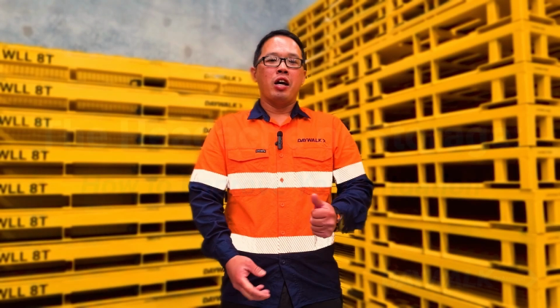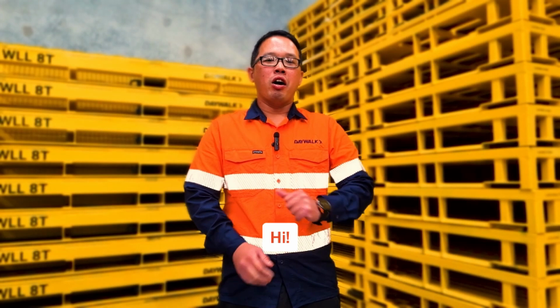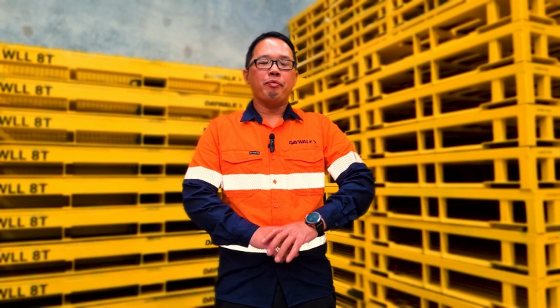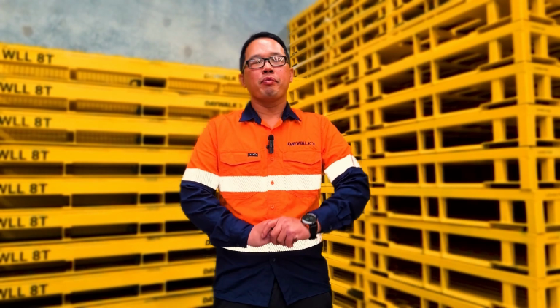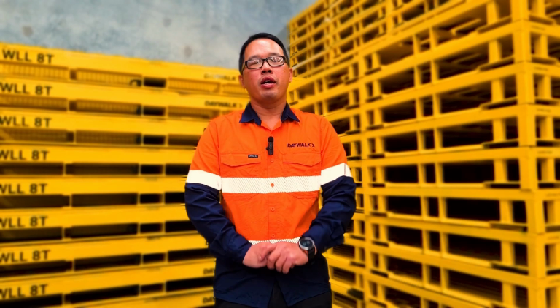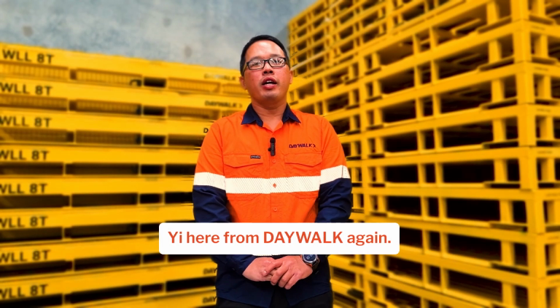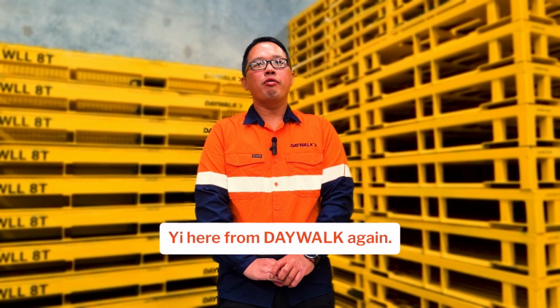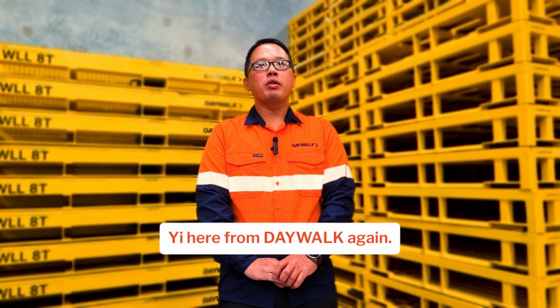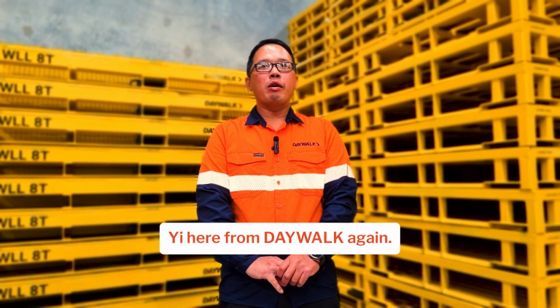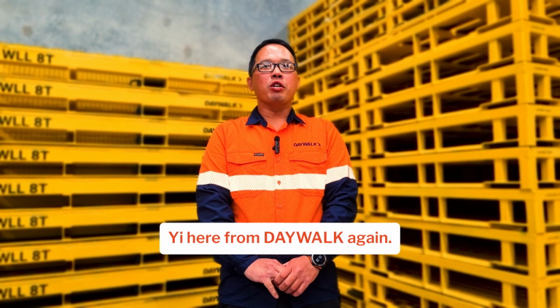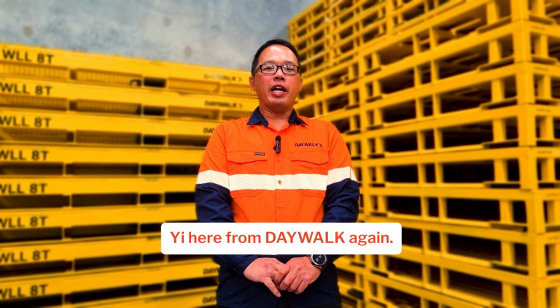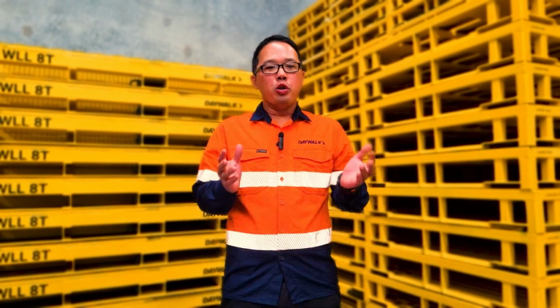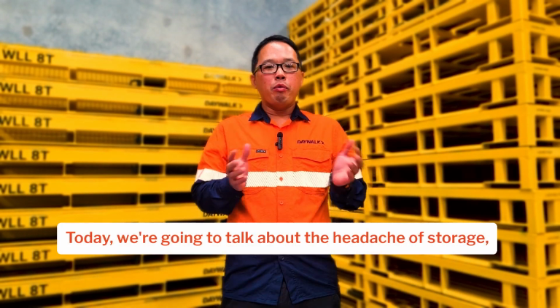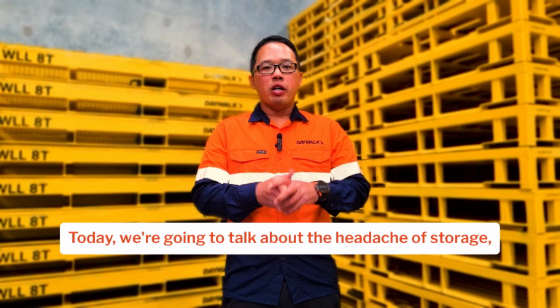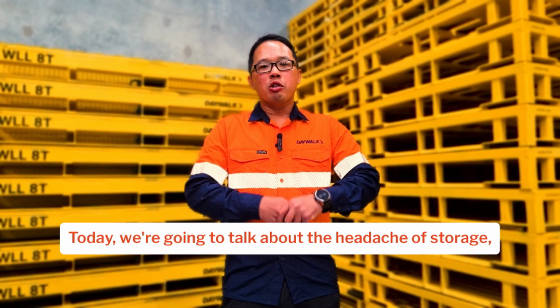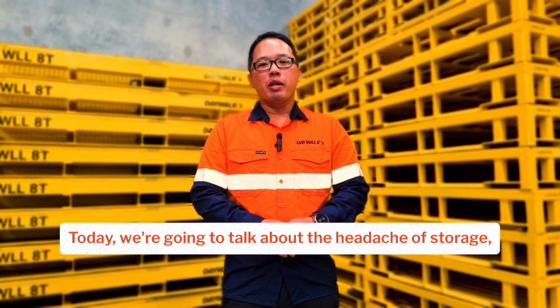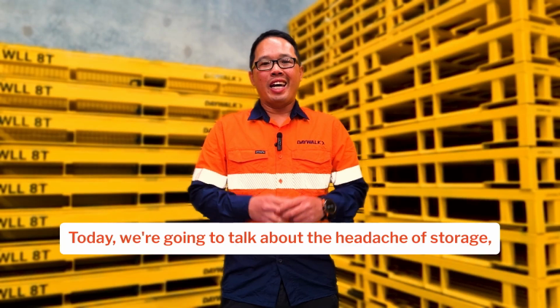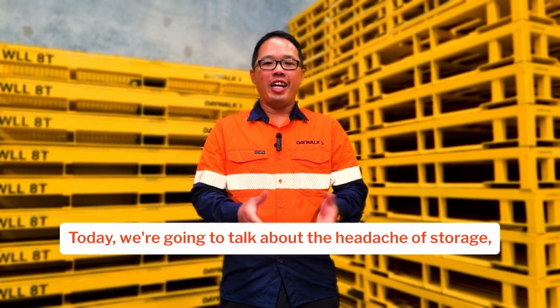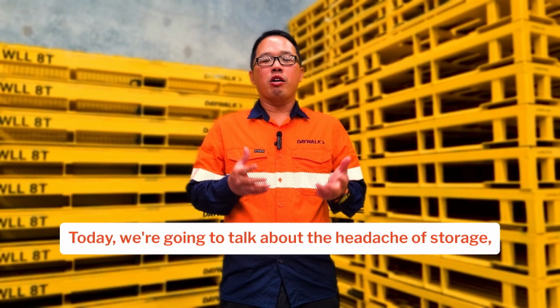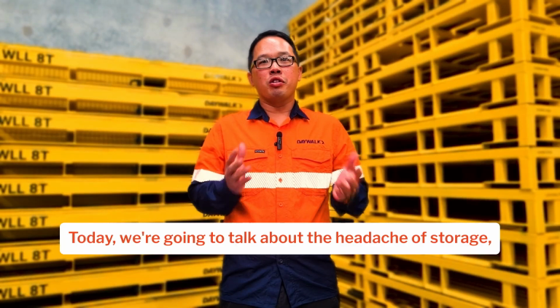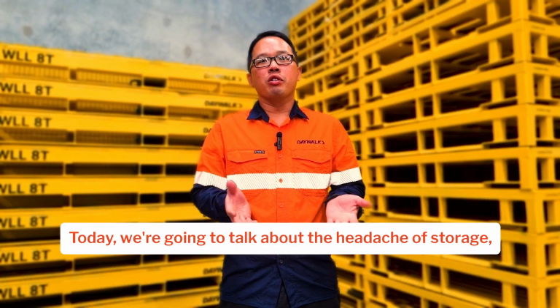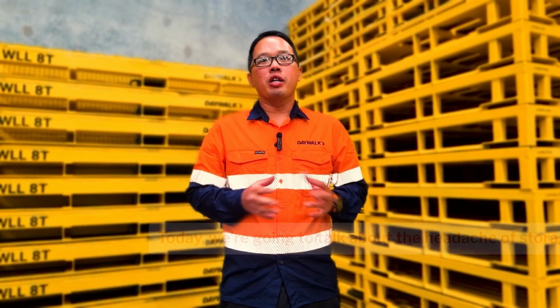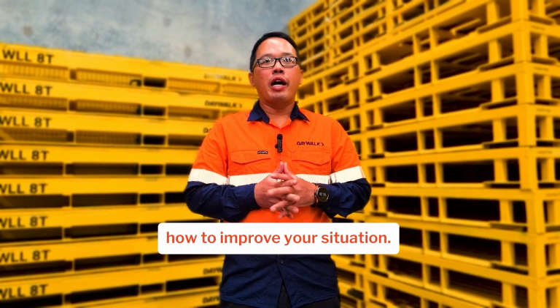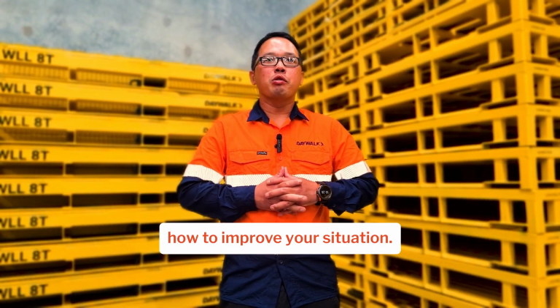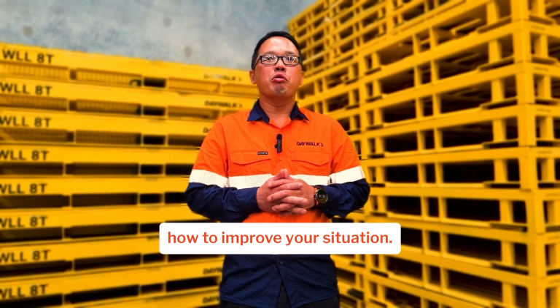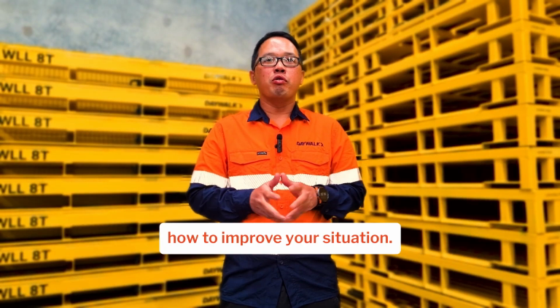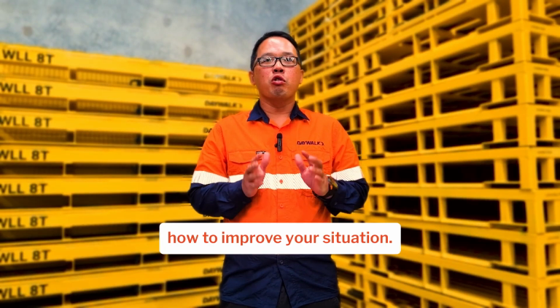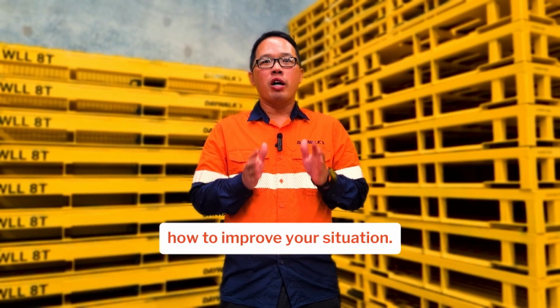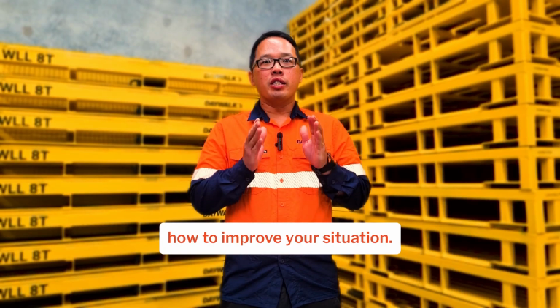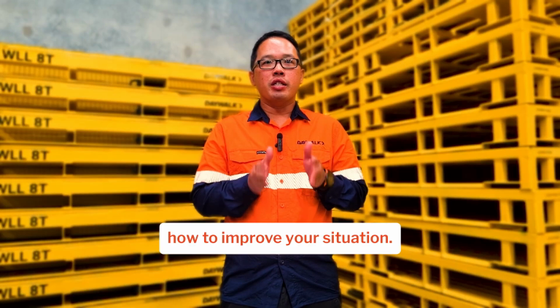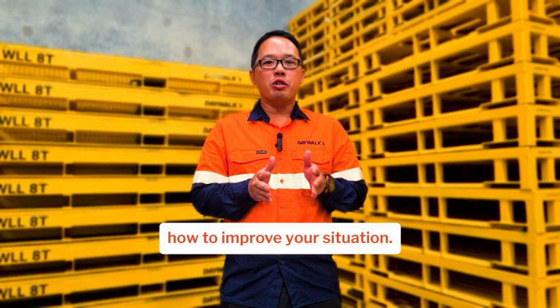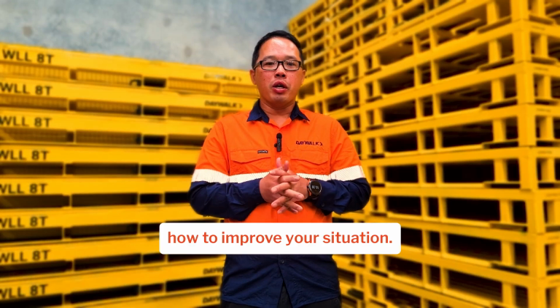Hi, Ye here from the Day Walk again. Today we're going to talk about the headache of storage and how to improve your situation.